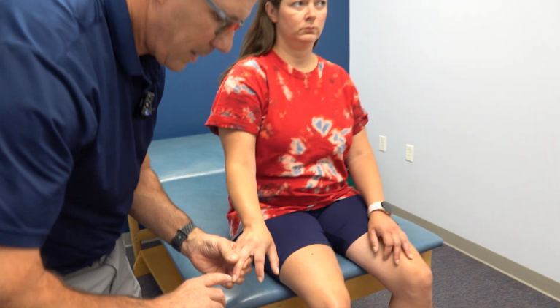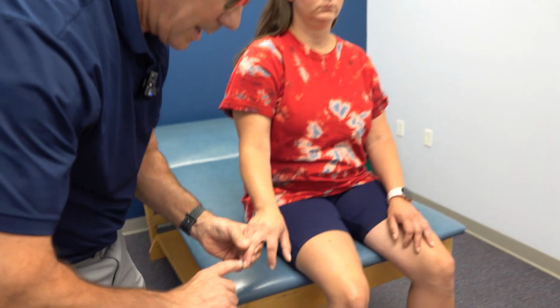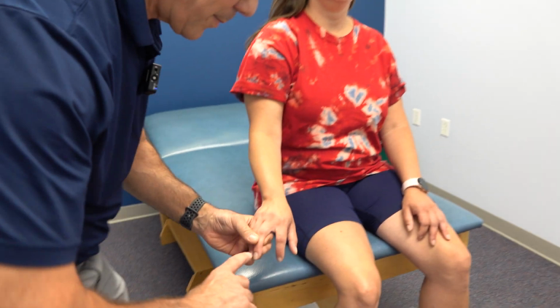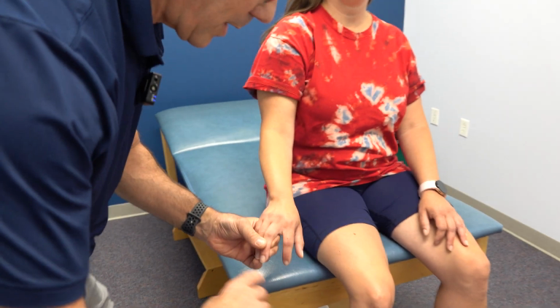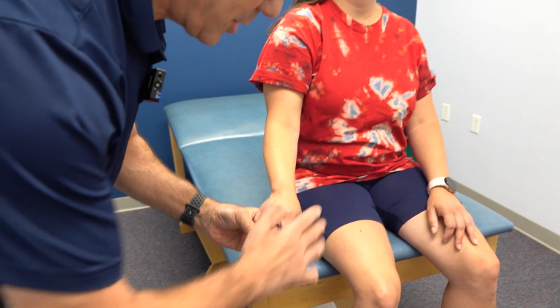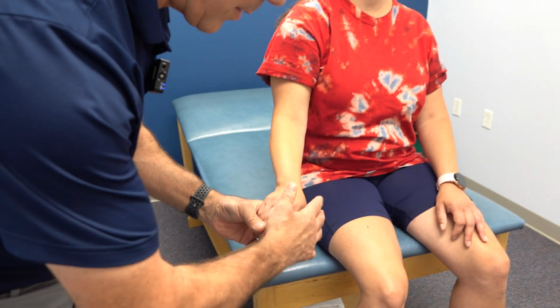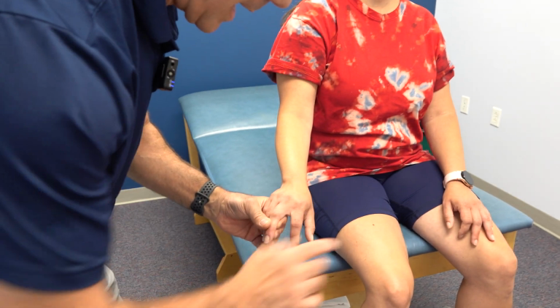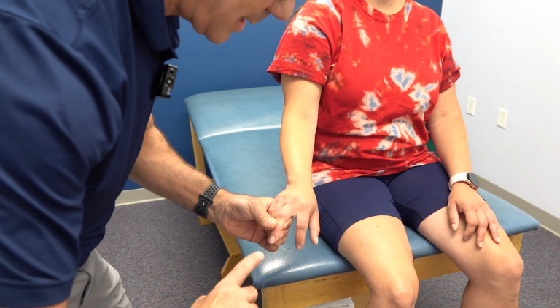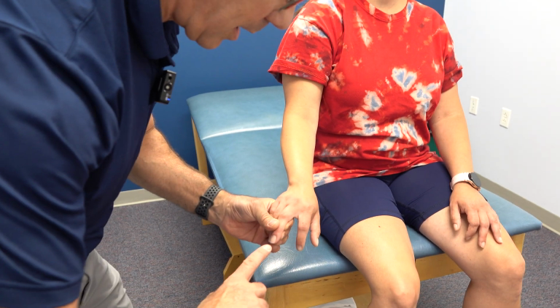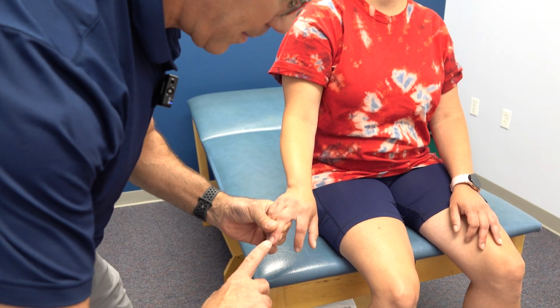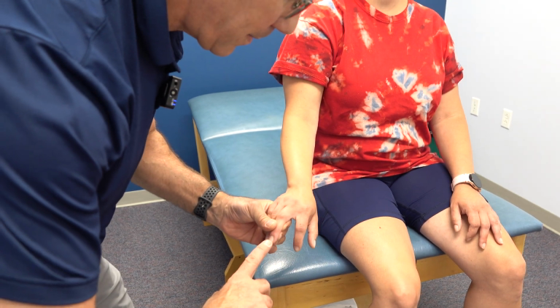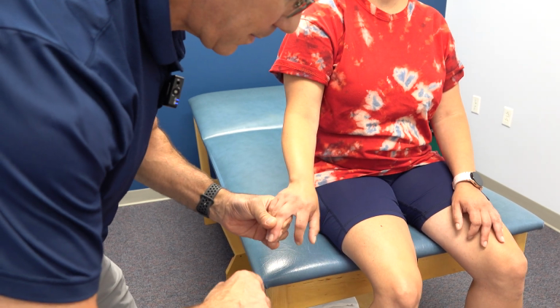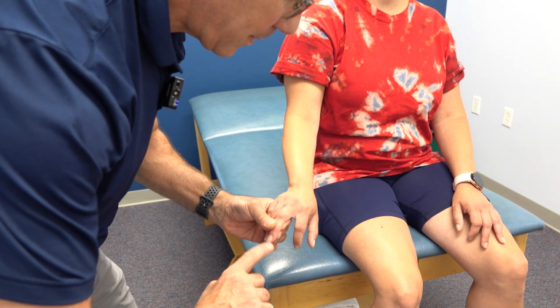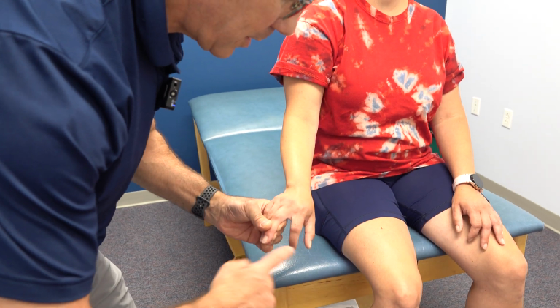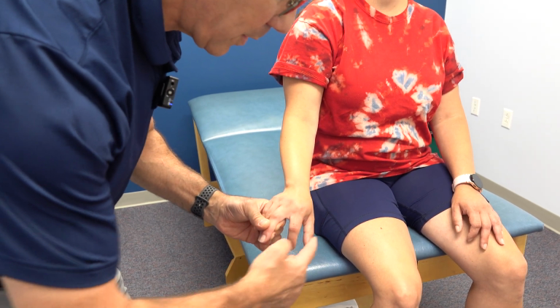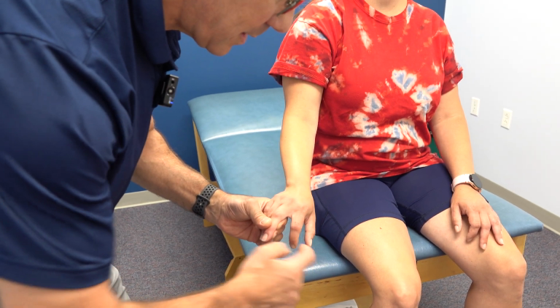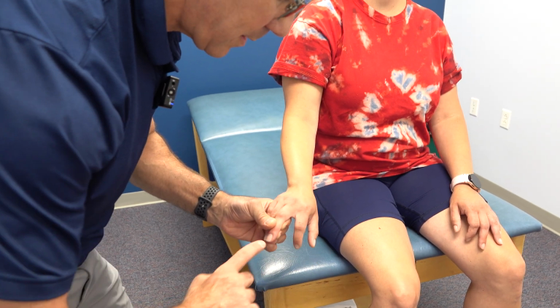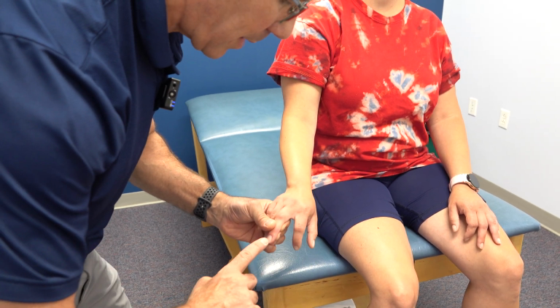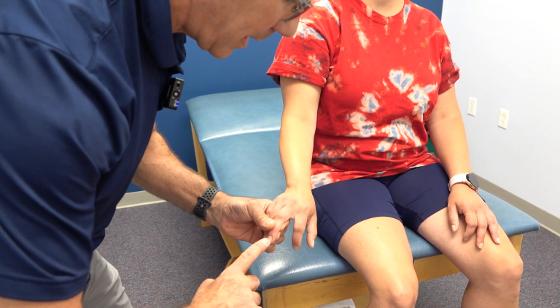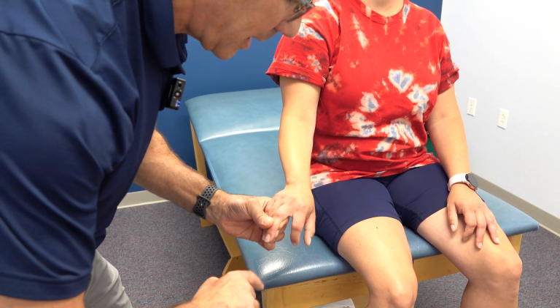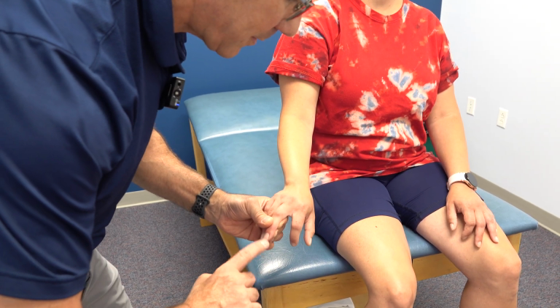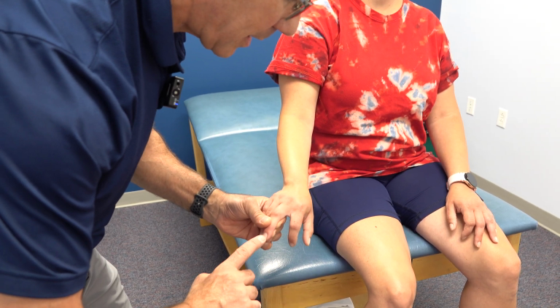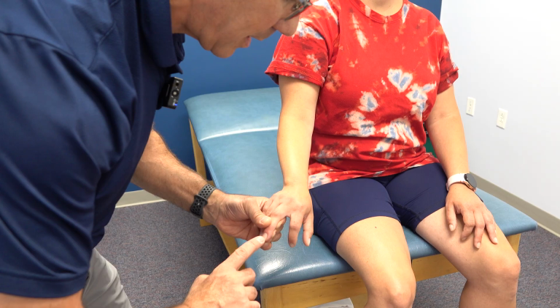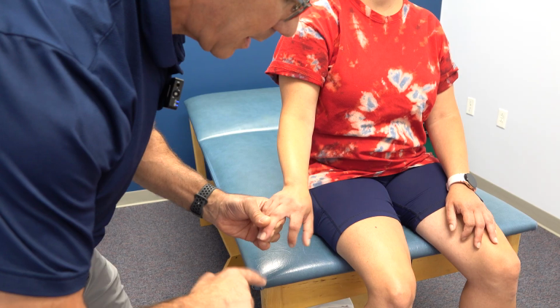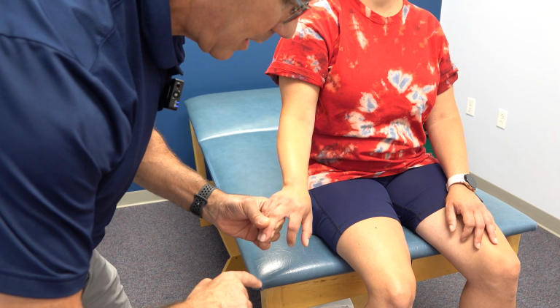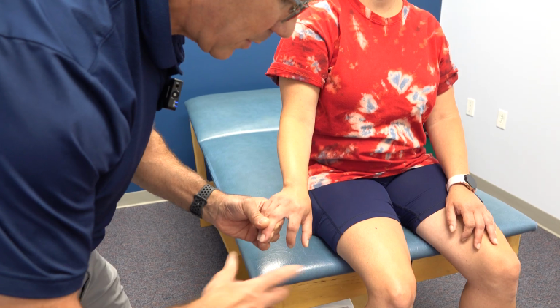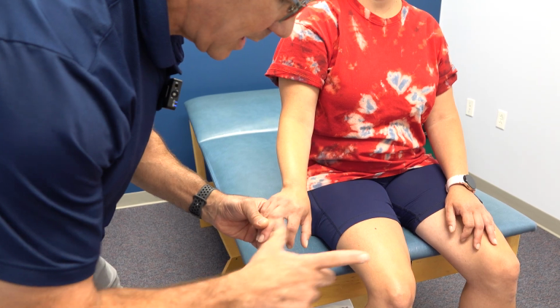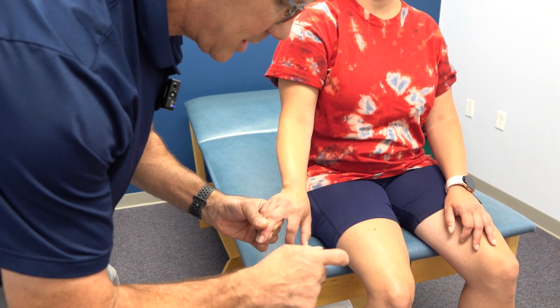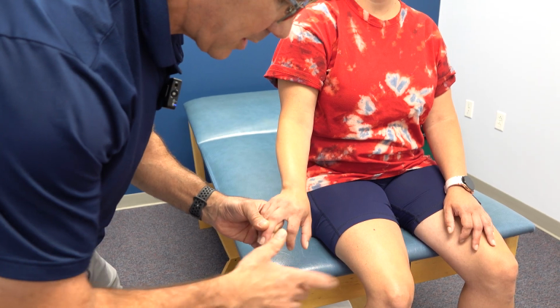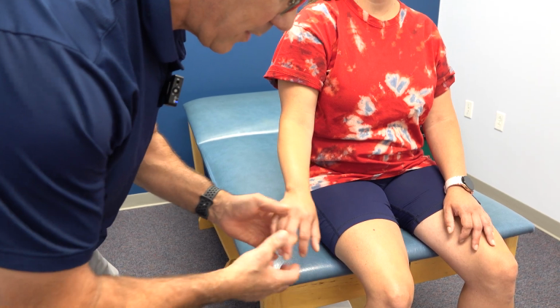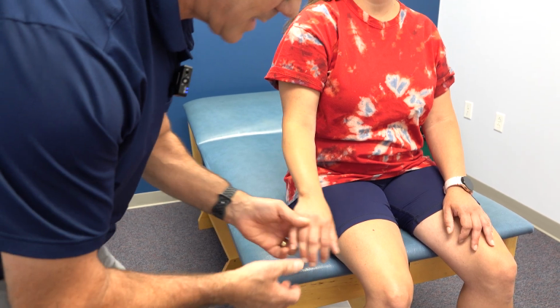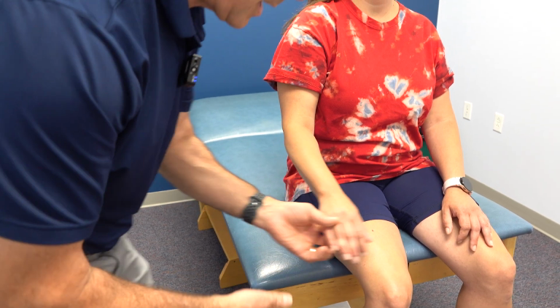It's important that we try to relax the arm. Notice the thumb and index finger really start to flex there.